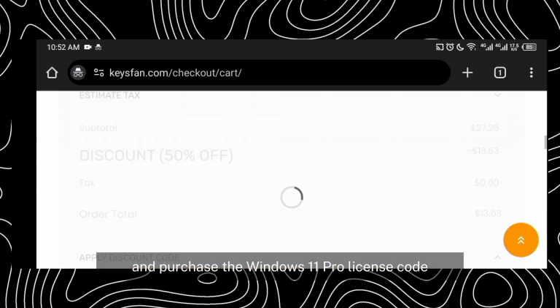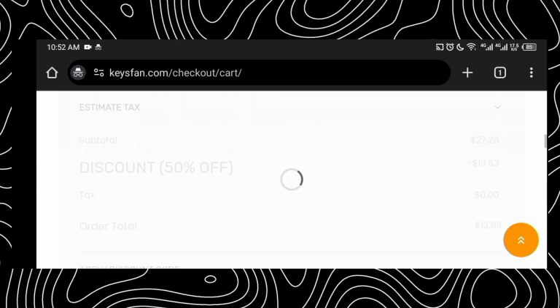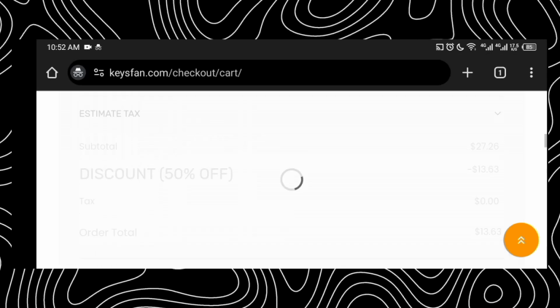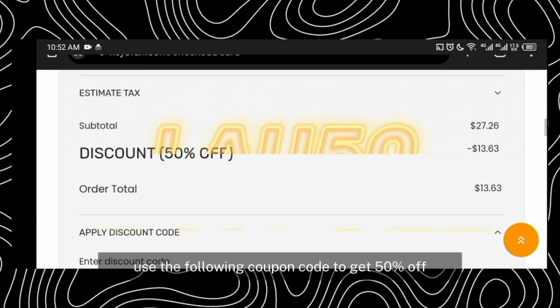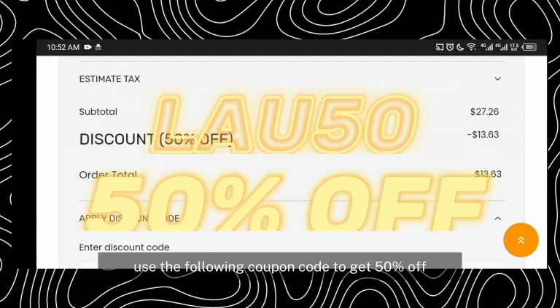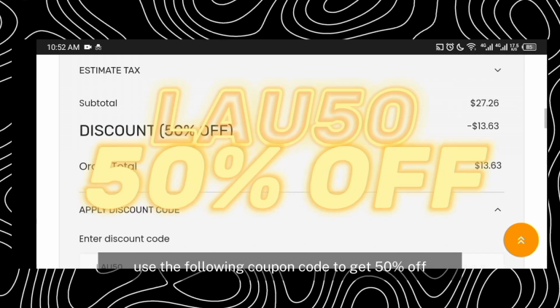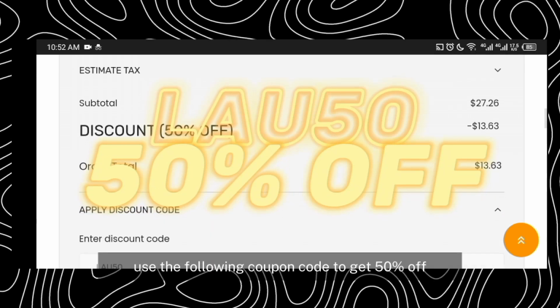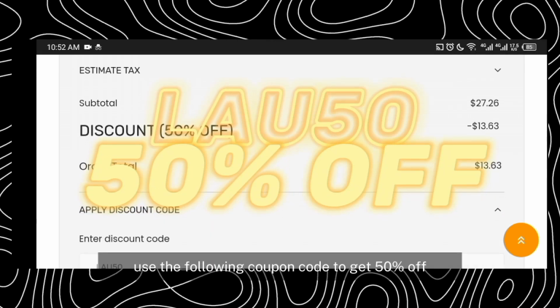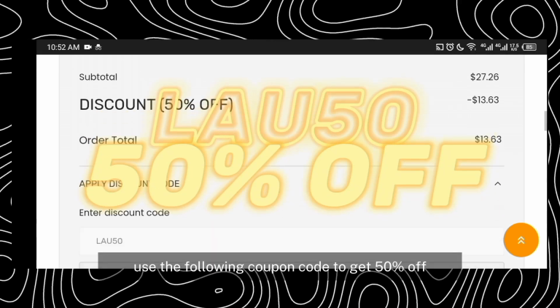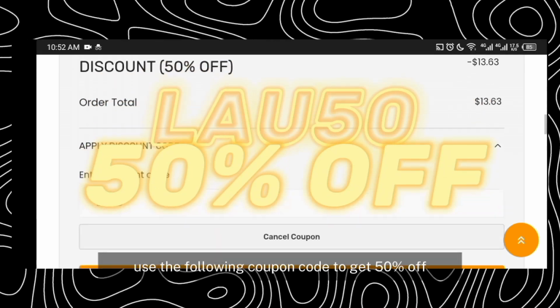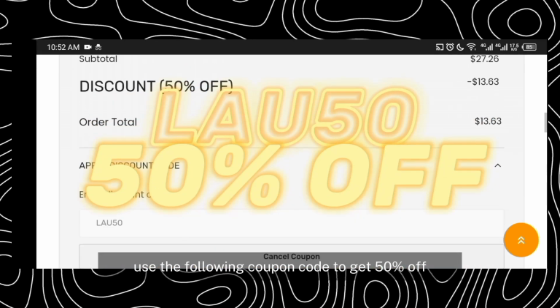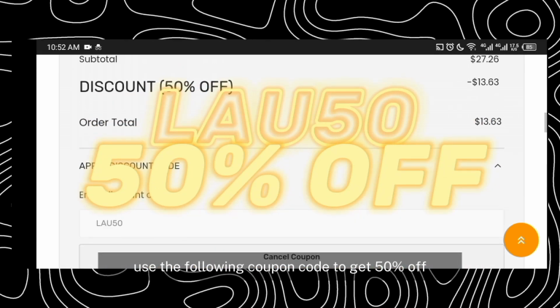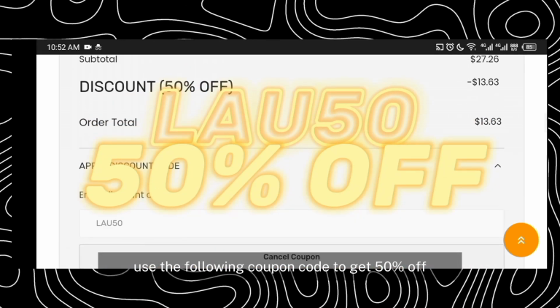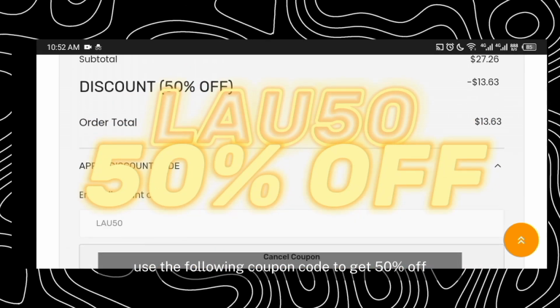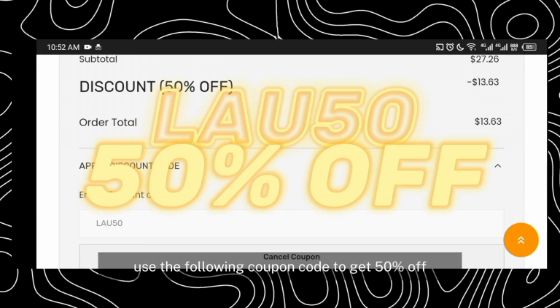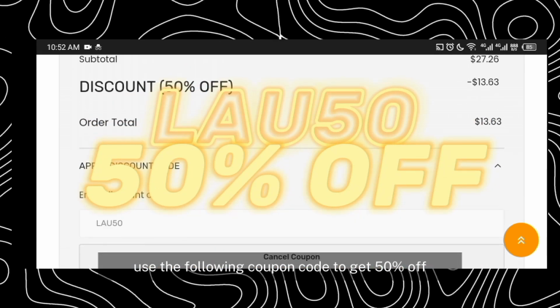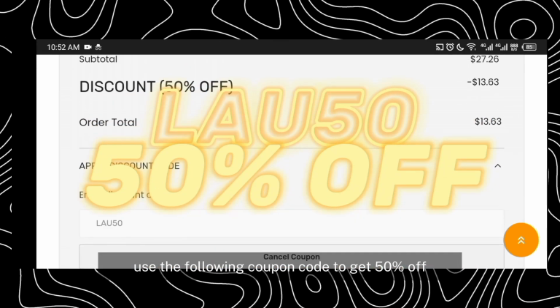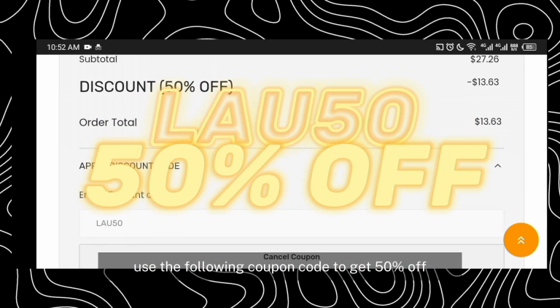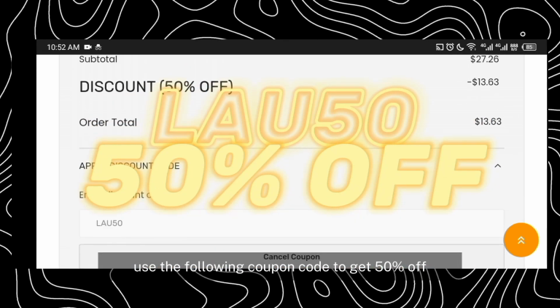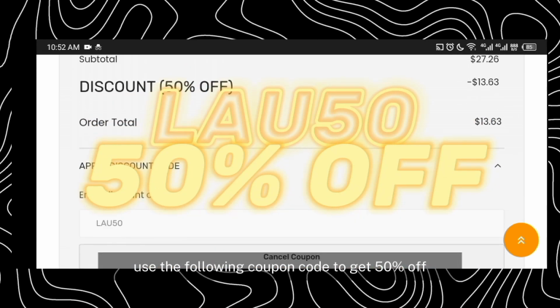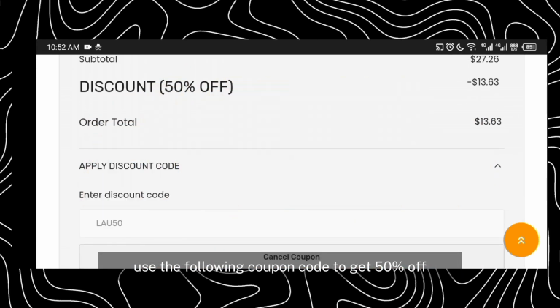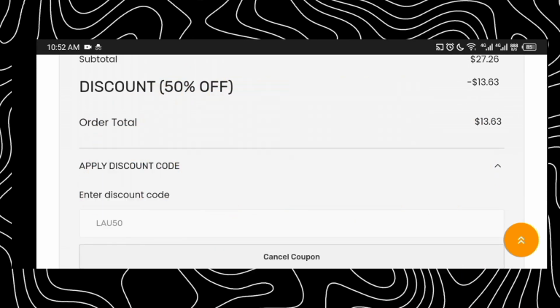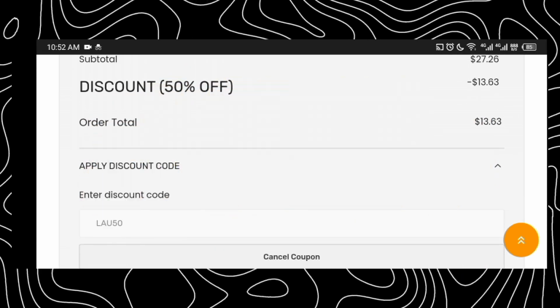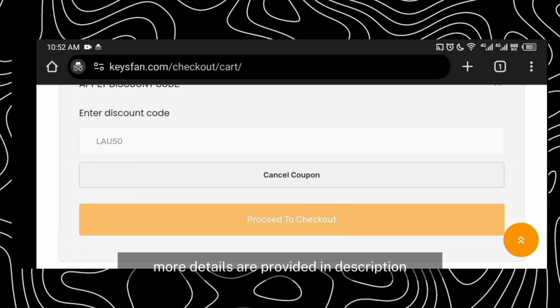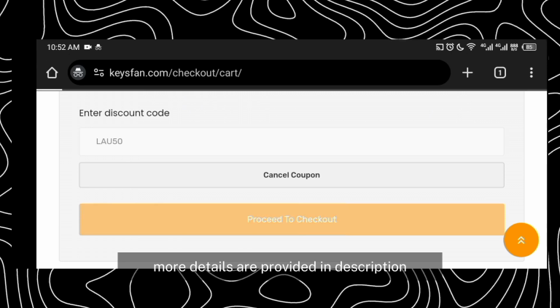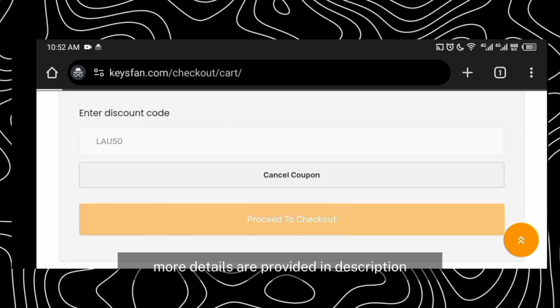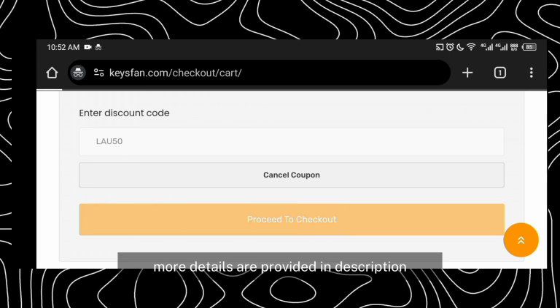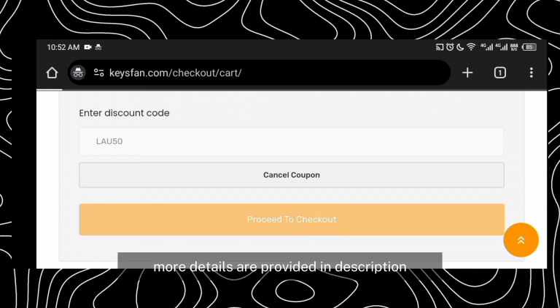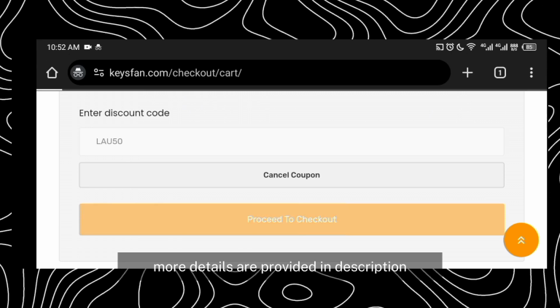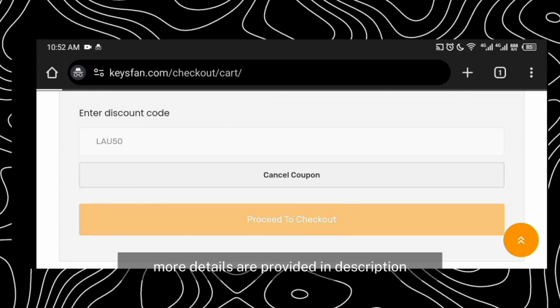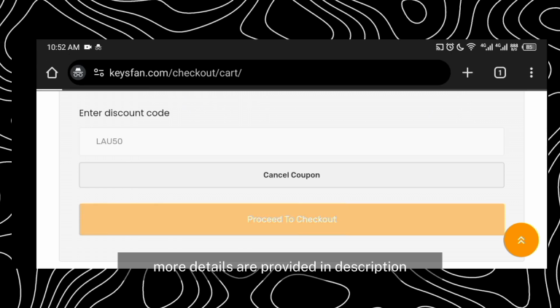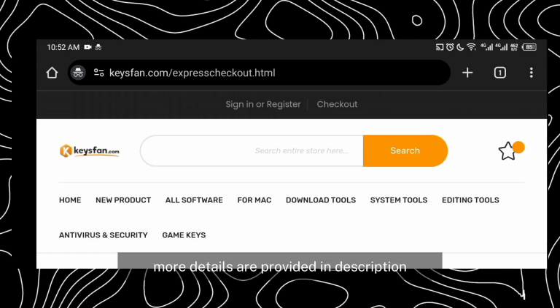Use the following coupon code to get 50% off. More details are provided in the description.